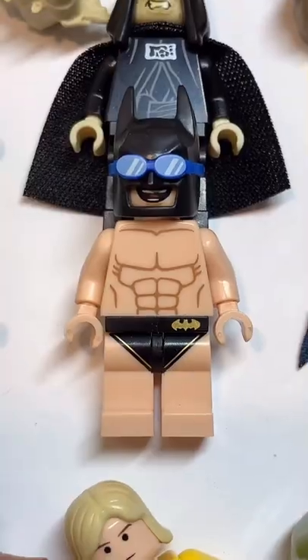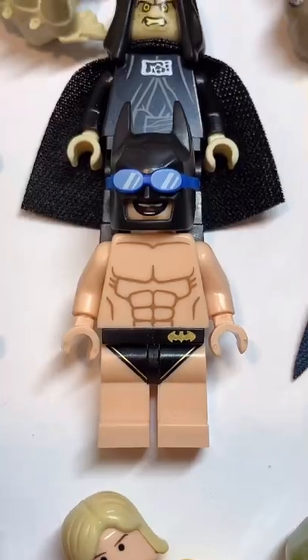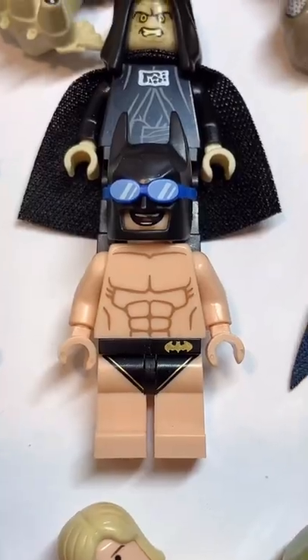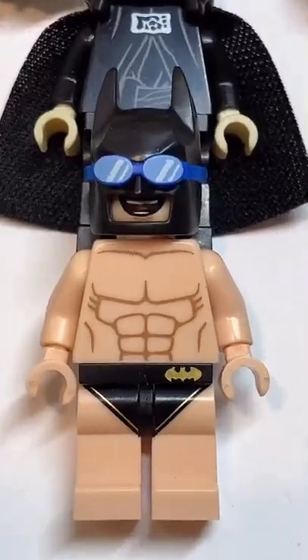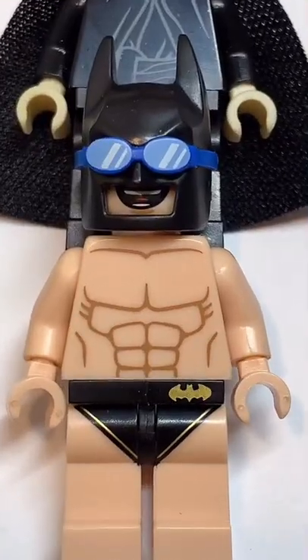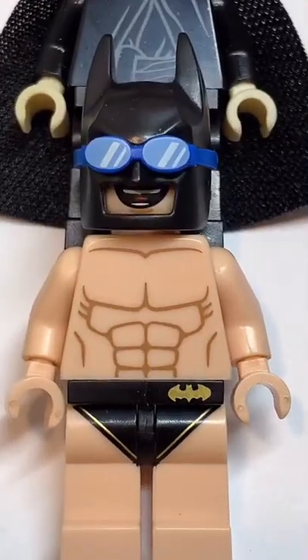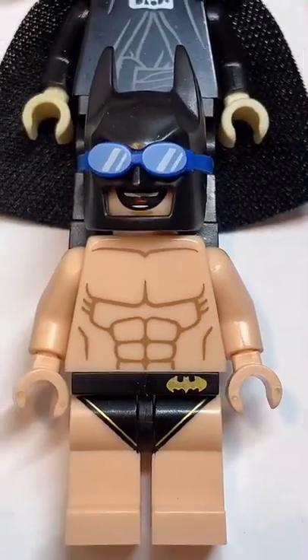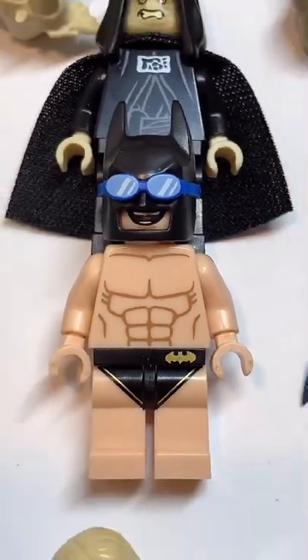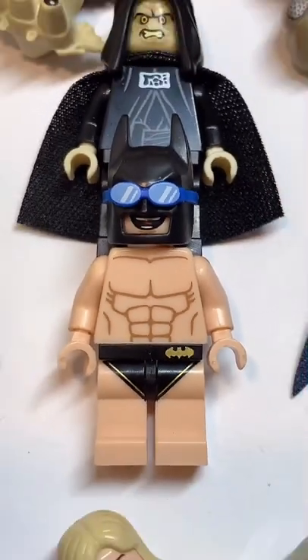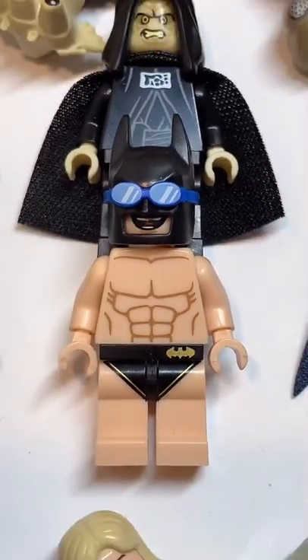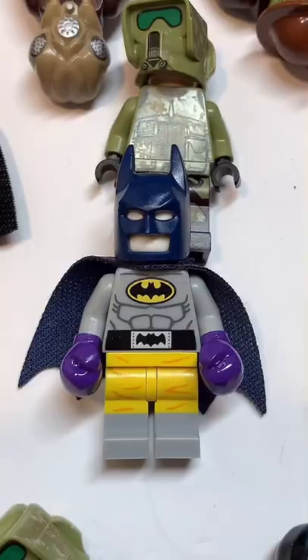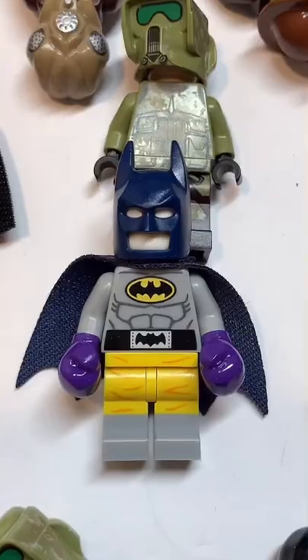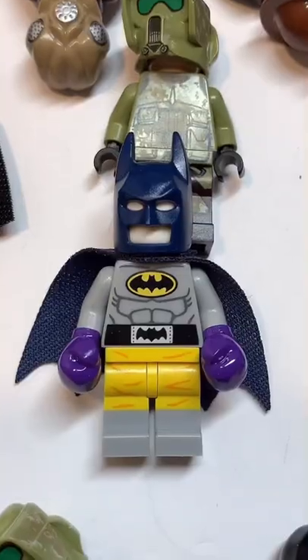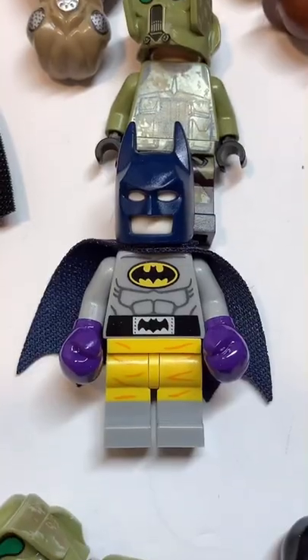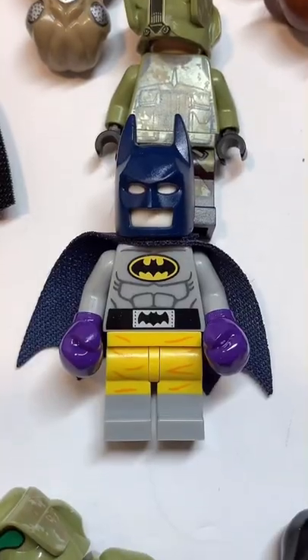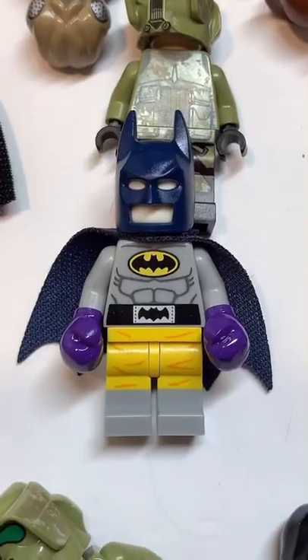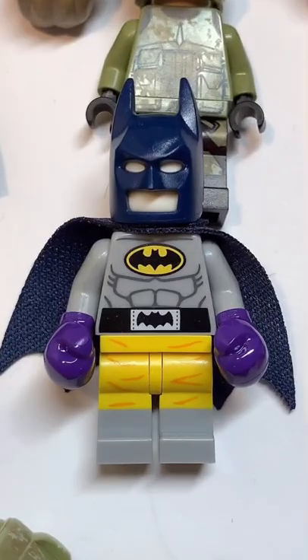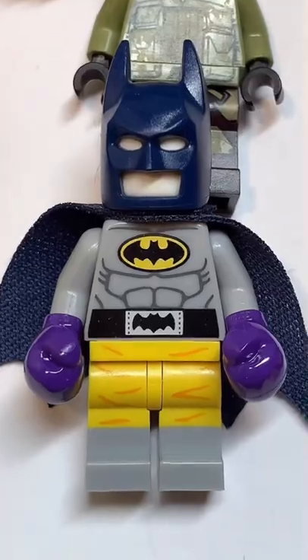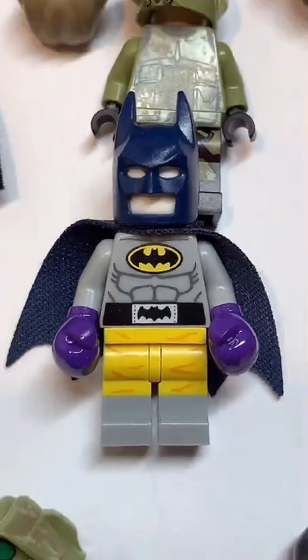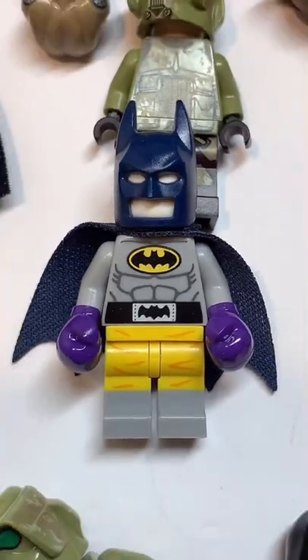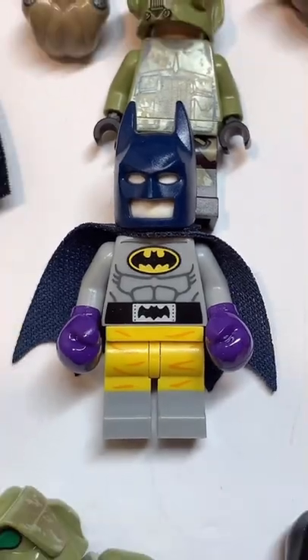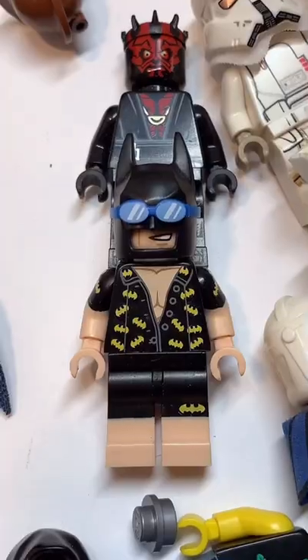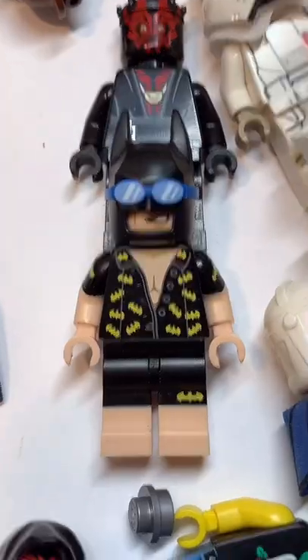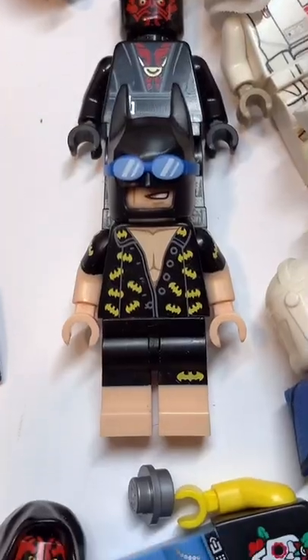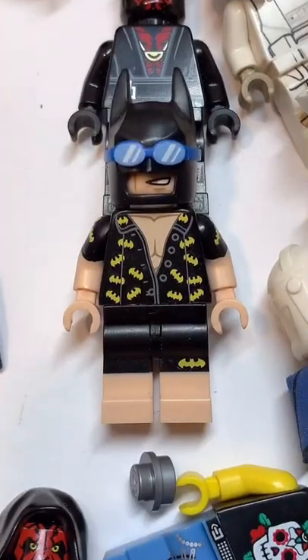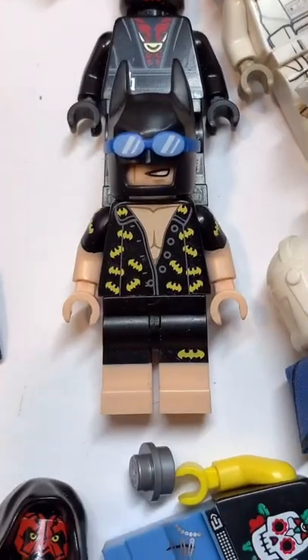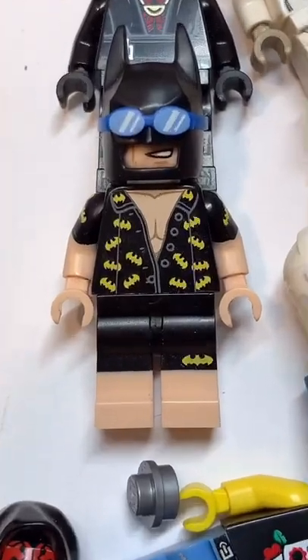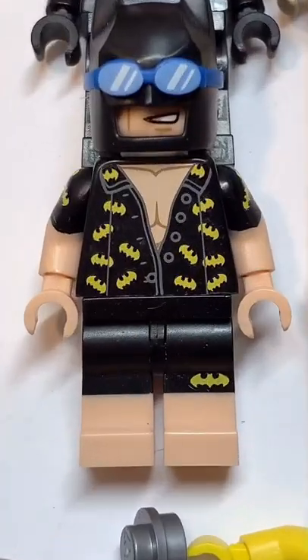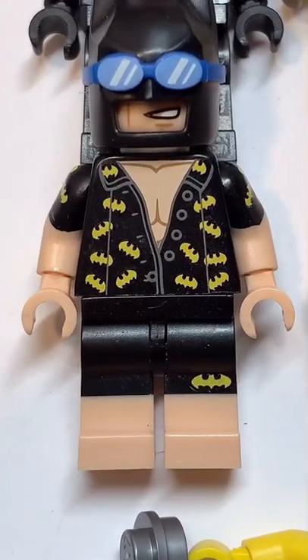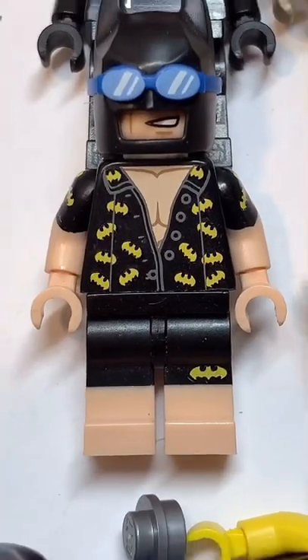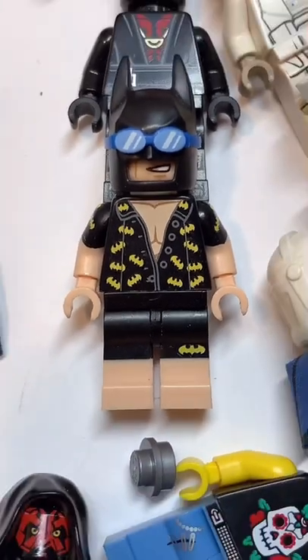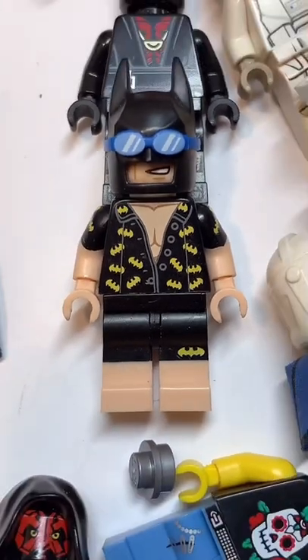Followed by the torso from this Batman. The boxing gloves from this Batman. And finally, the legs from this Batman.